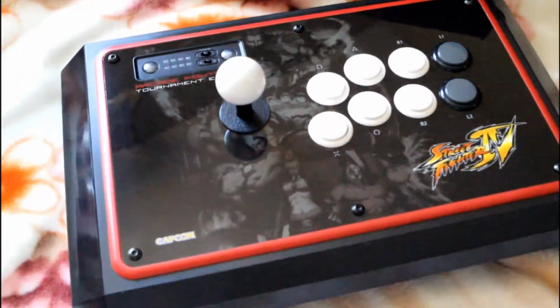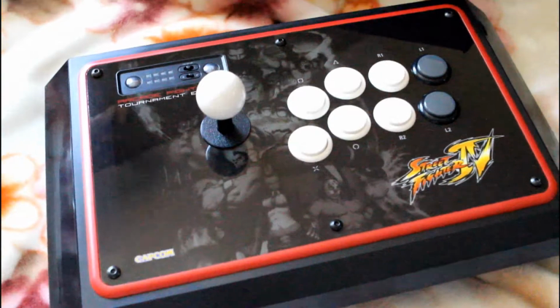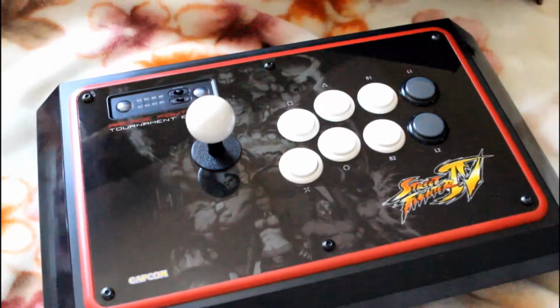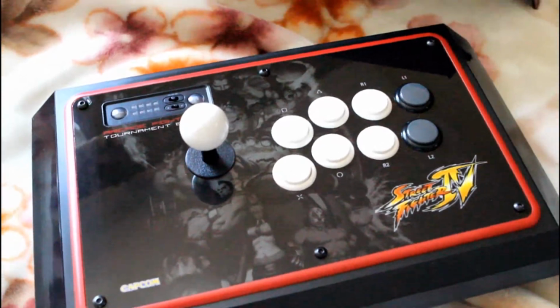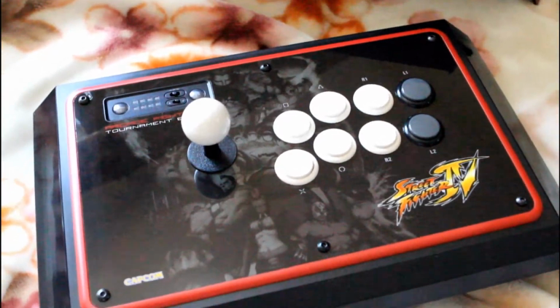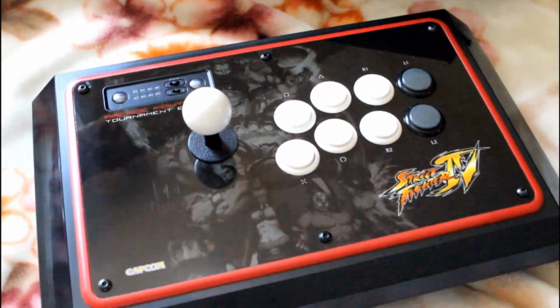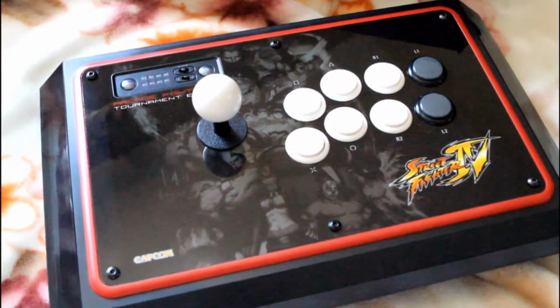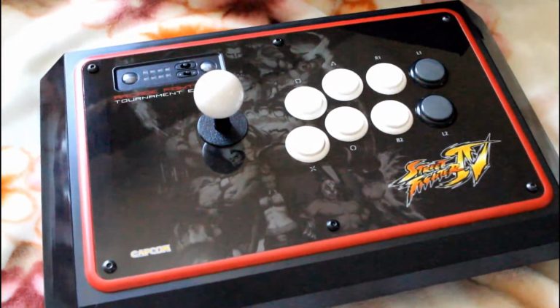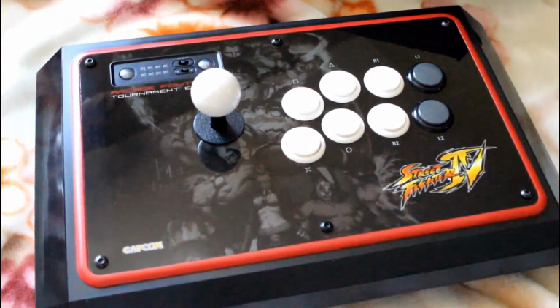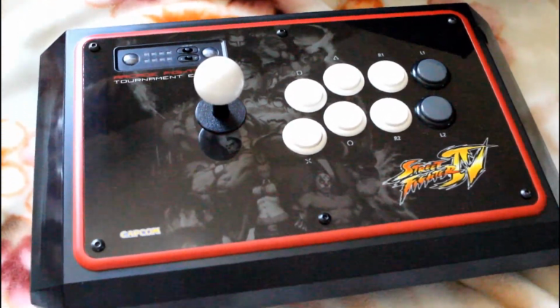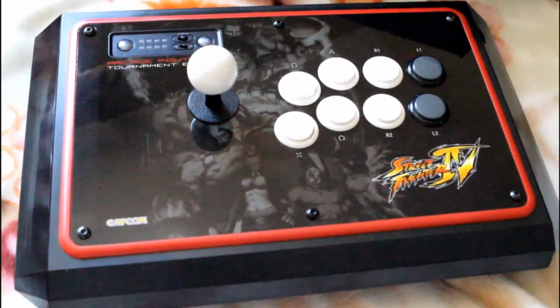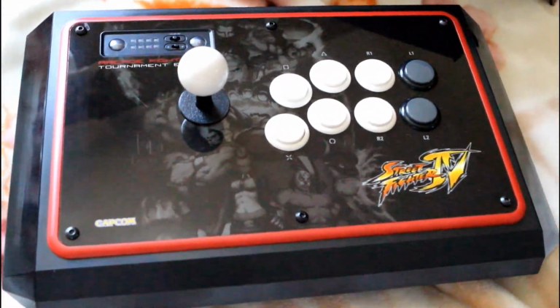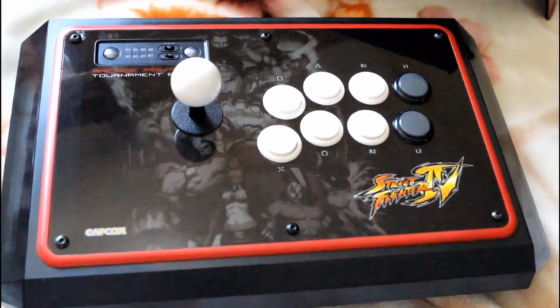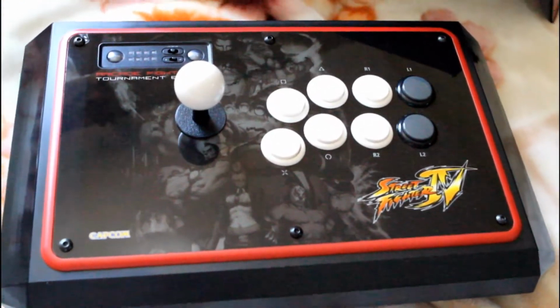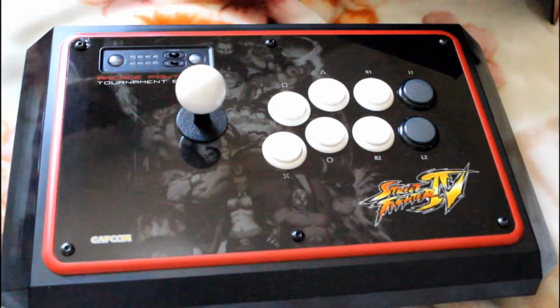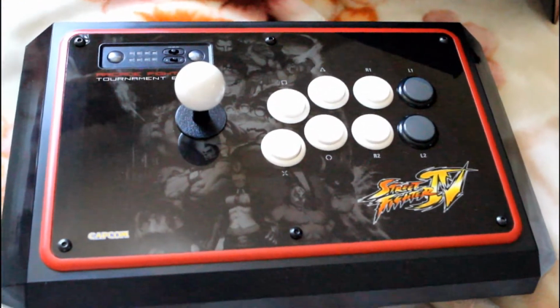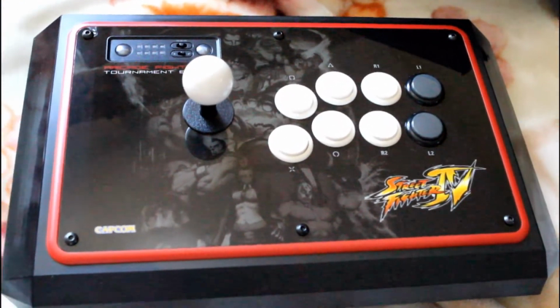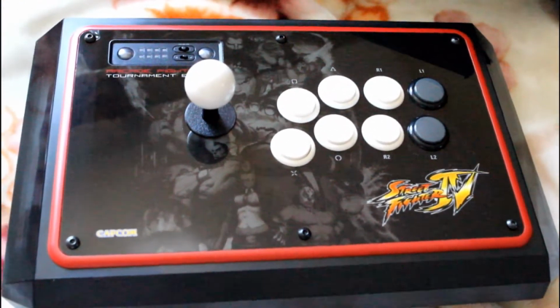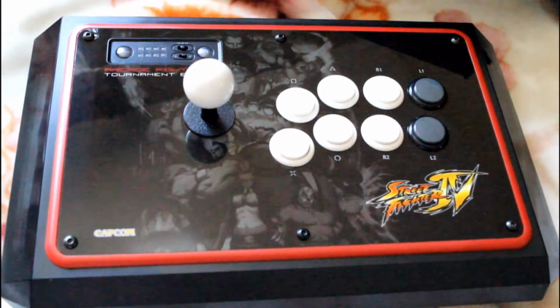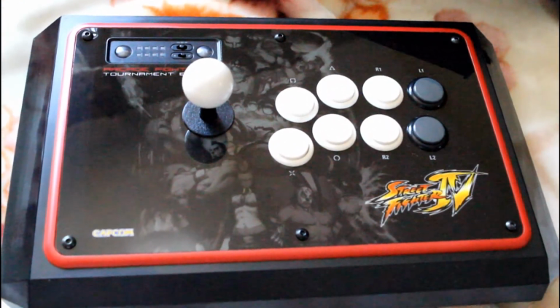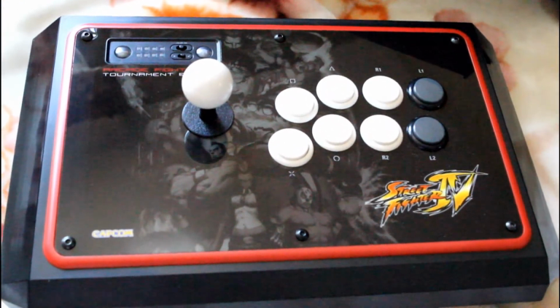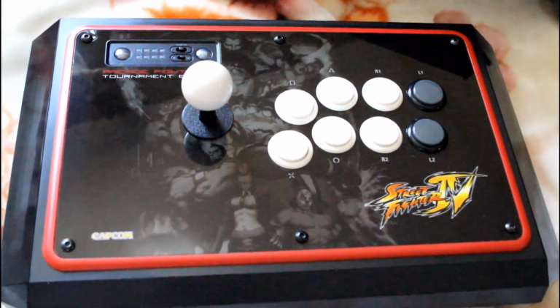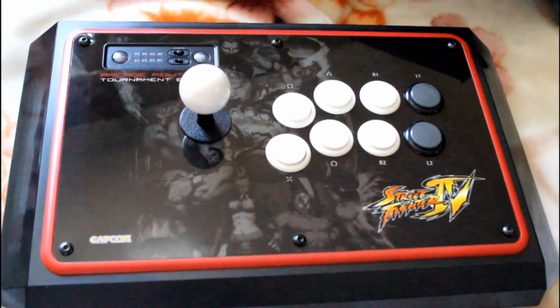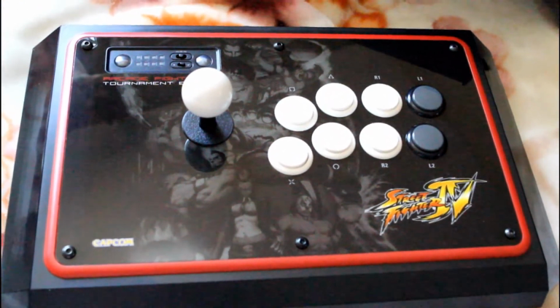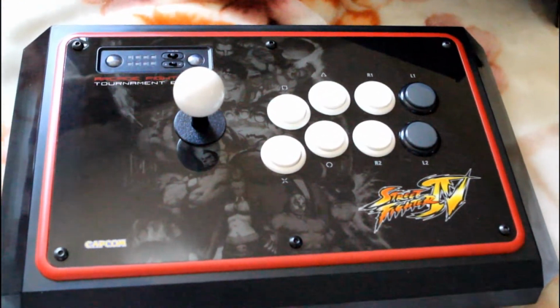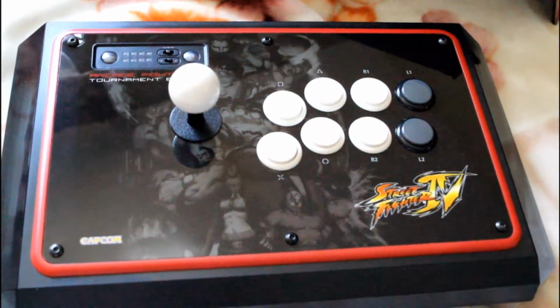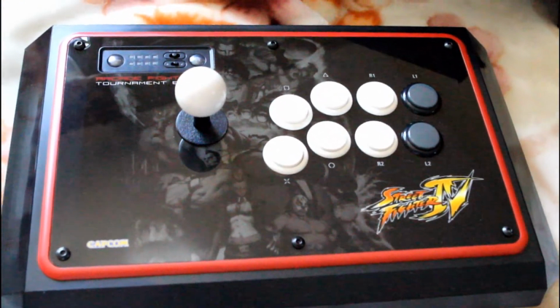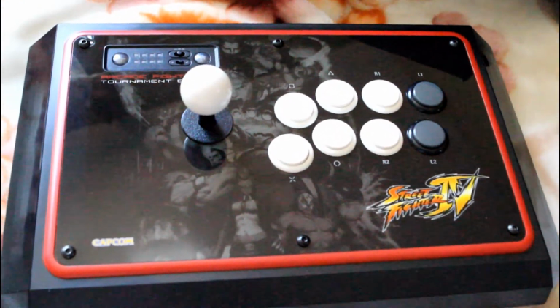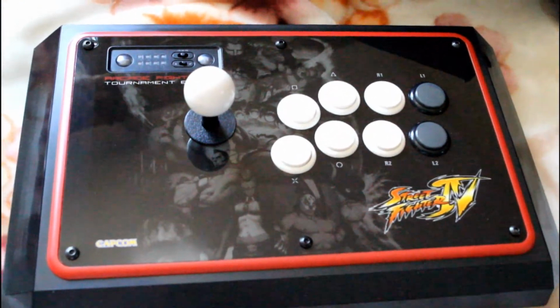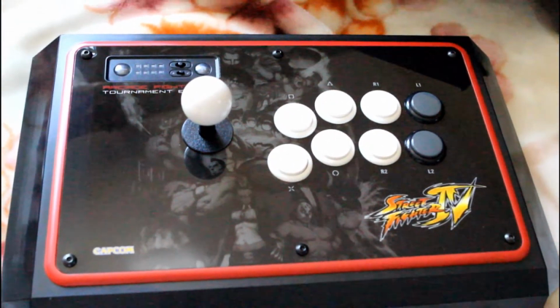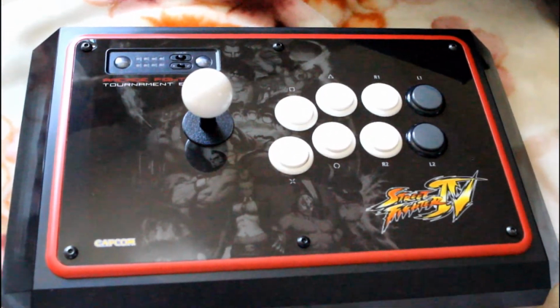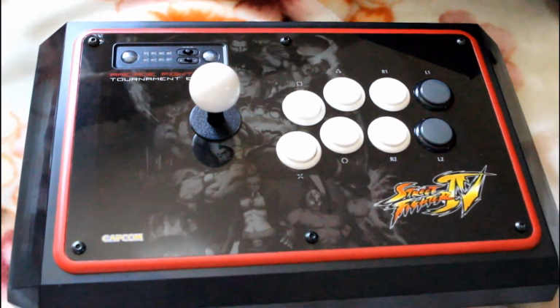It's about $130, I think he said. And there it is — Street Fighter 4 fight stick for PS3.